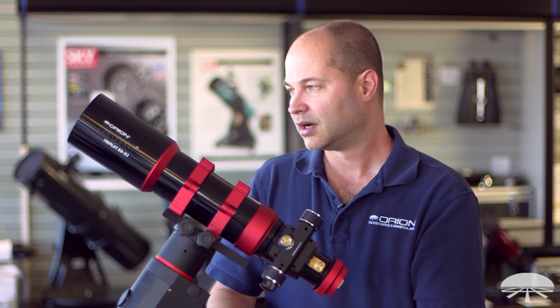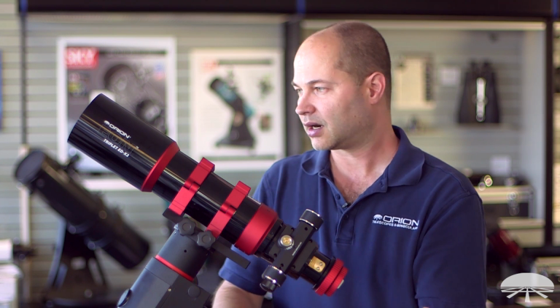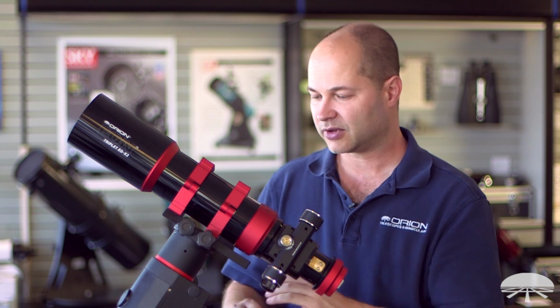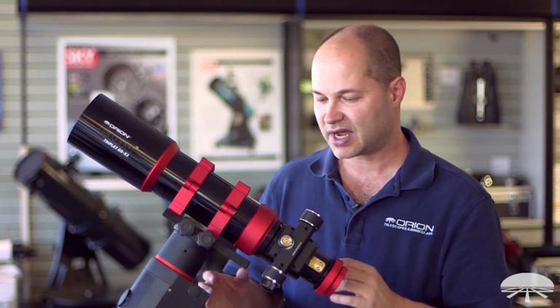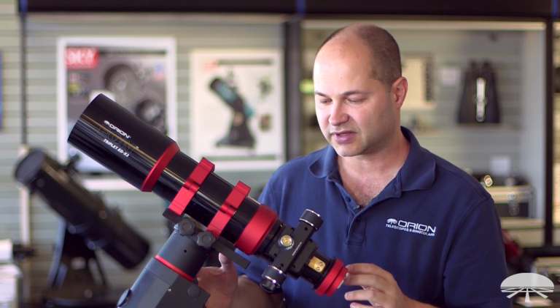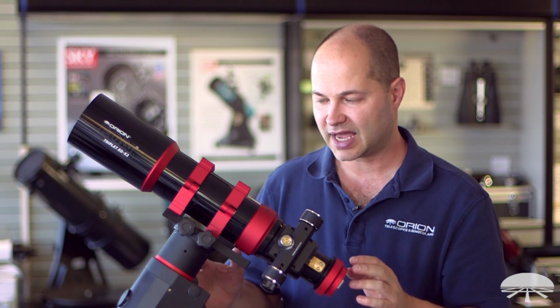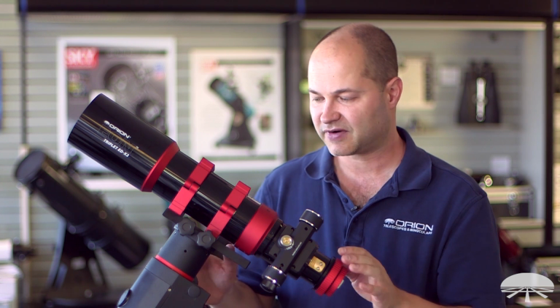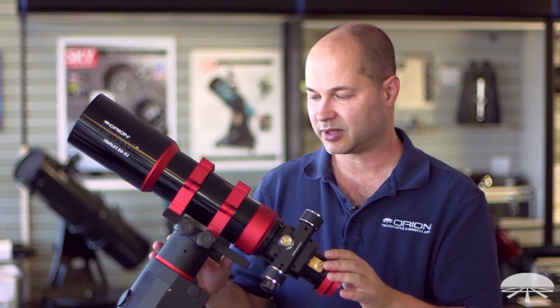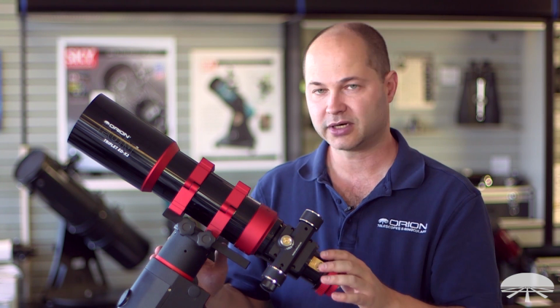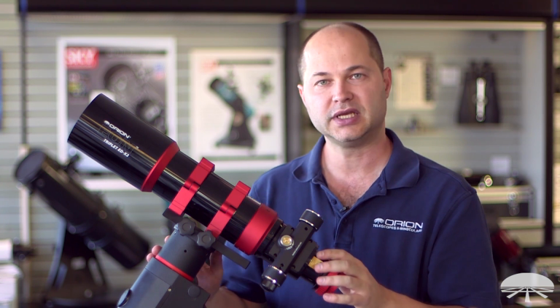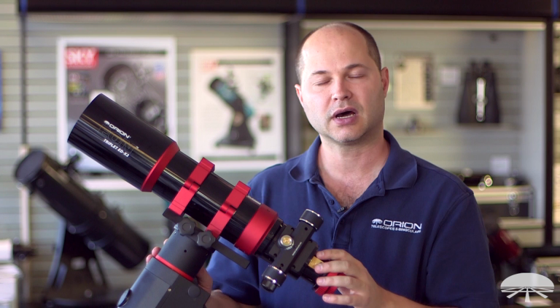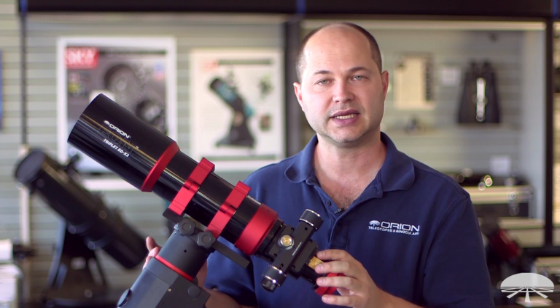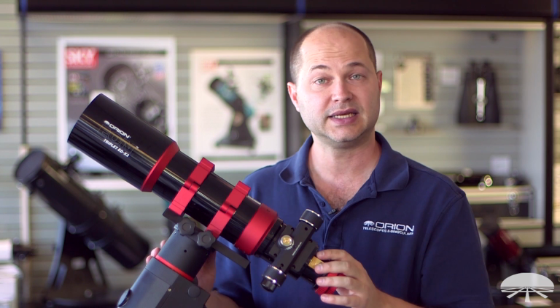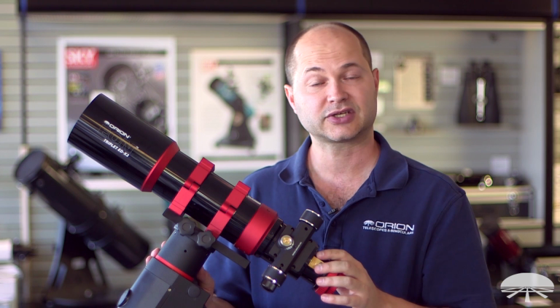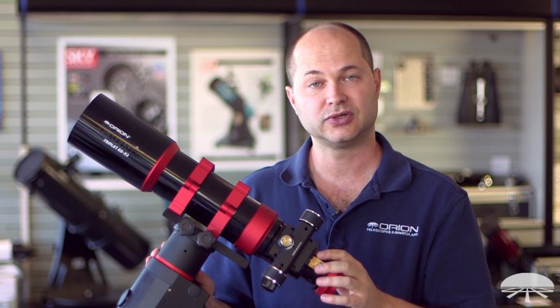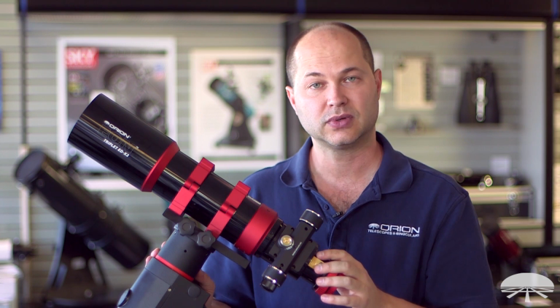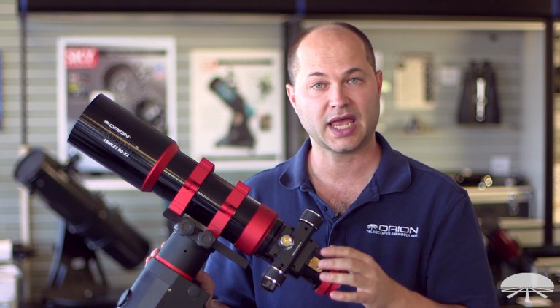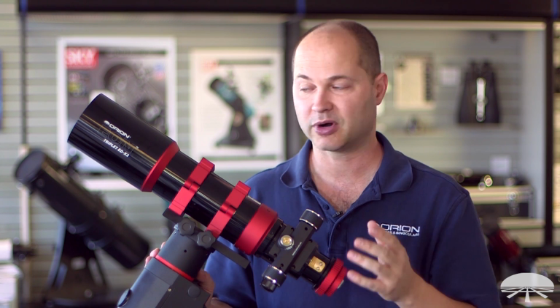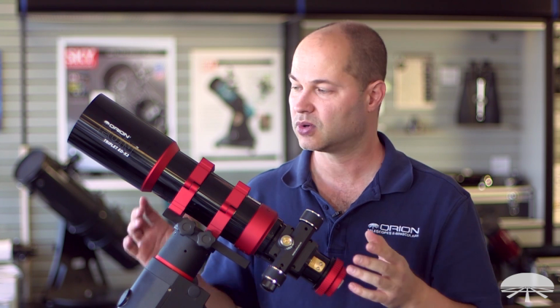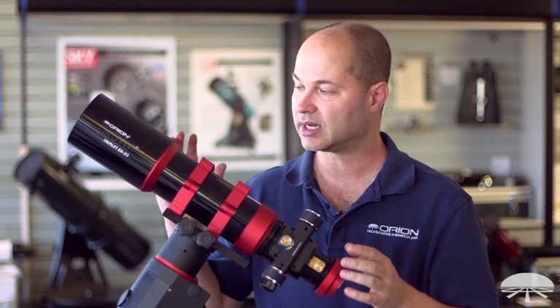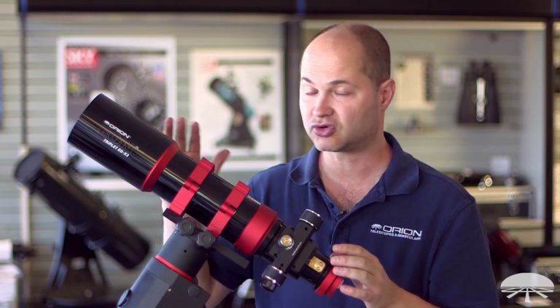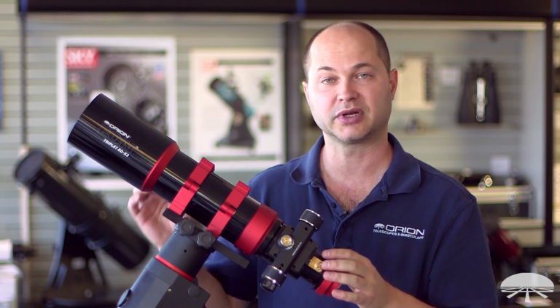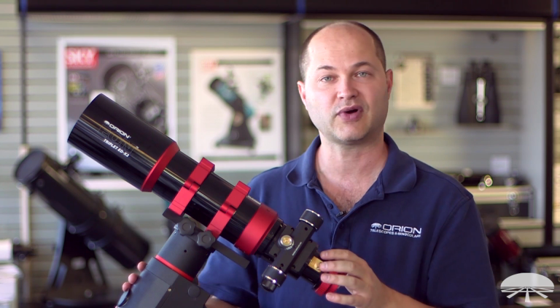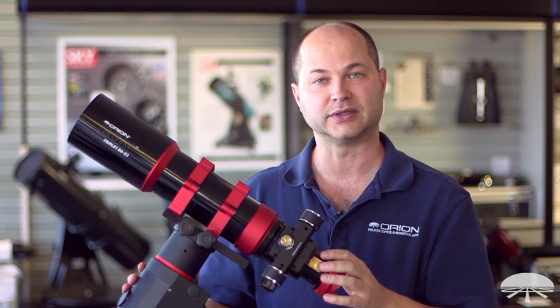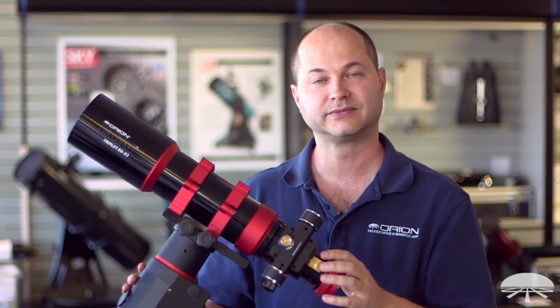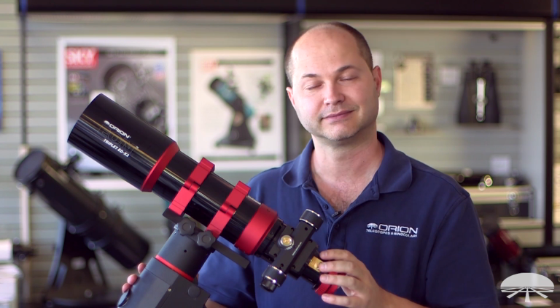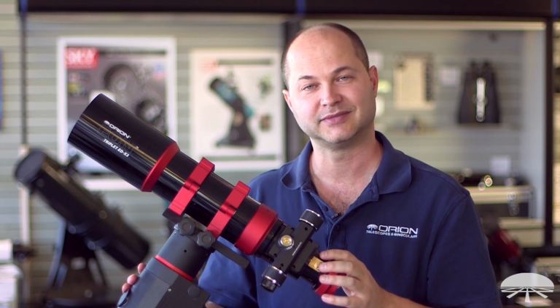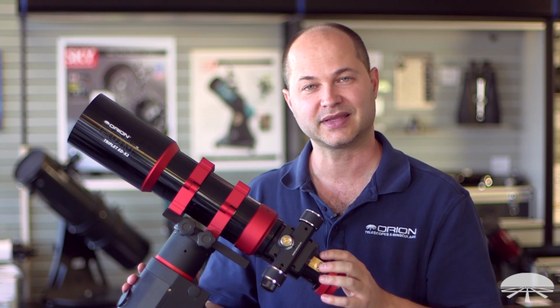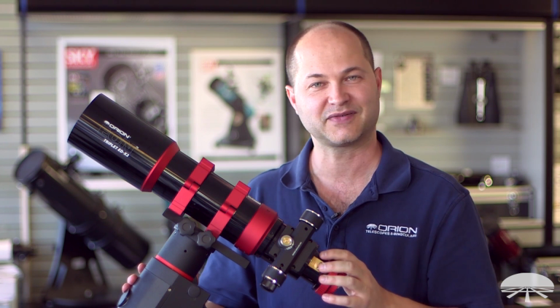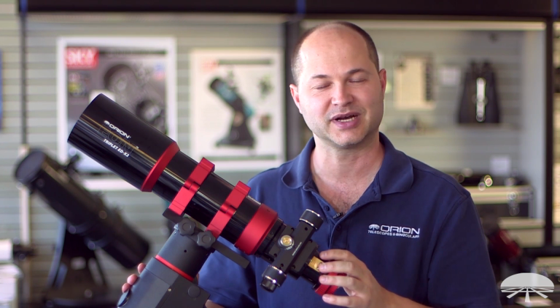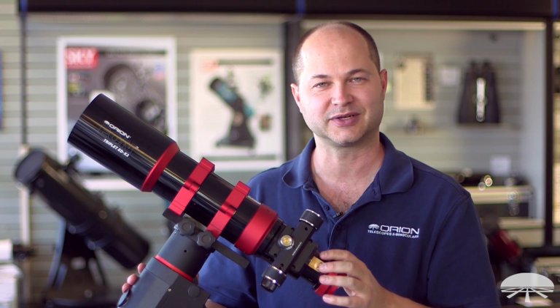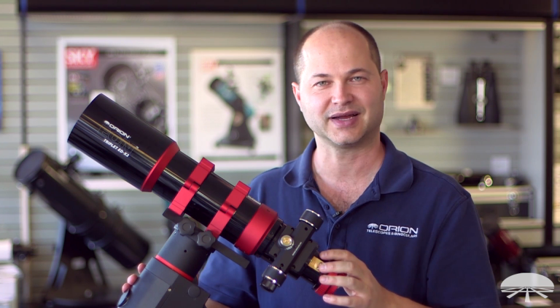There you have it — the 85mm EON EDX2 APO triplet refractor. Thank you very much, clear skies.